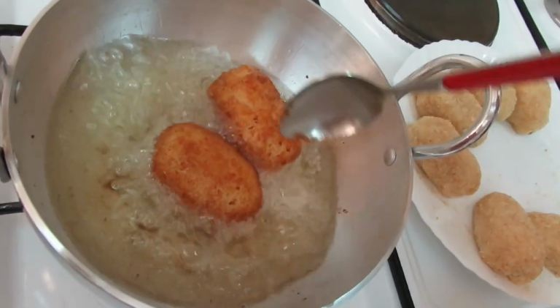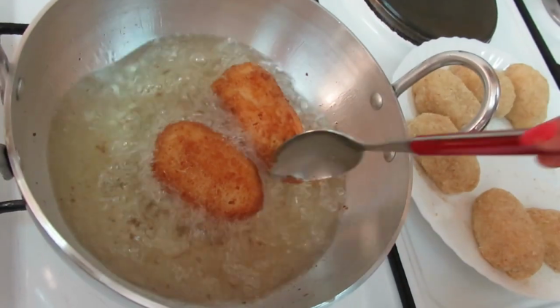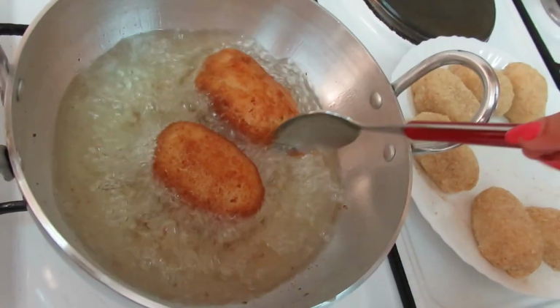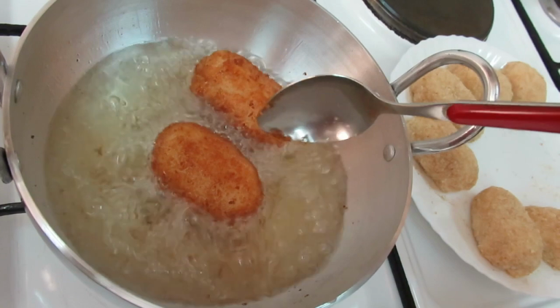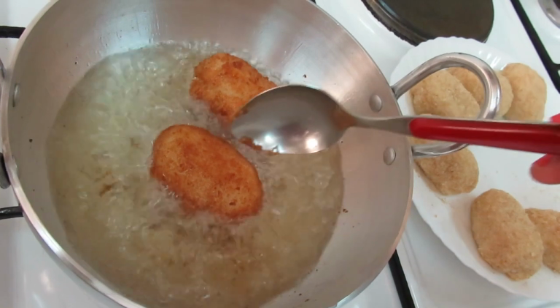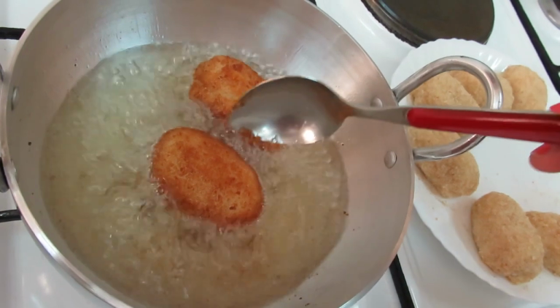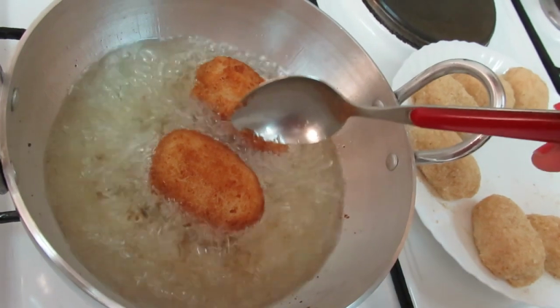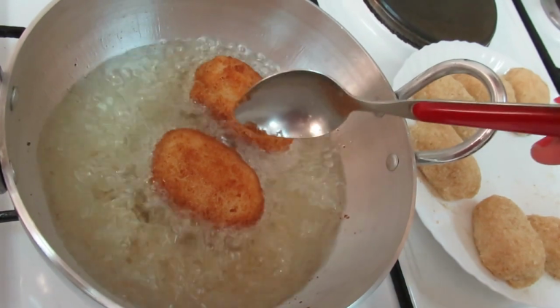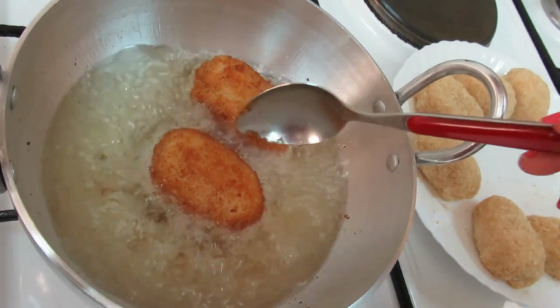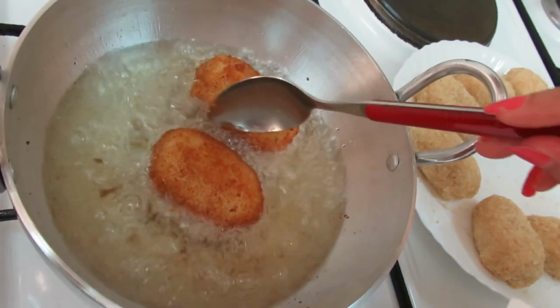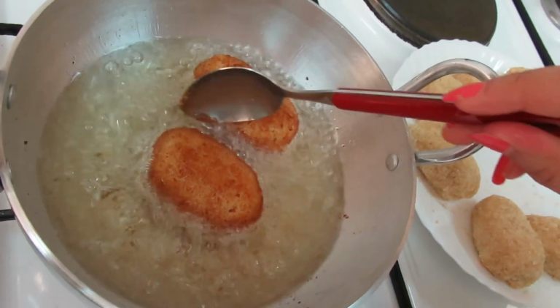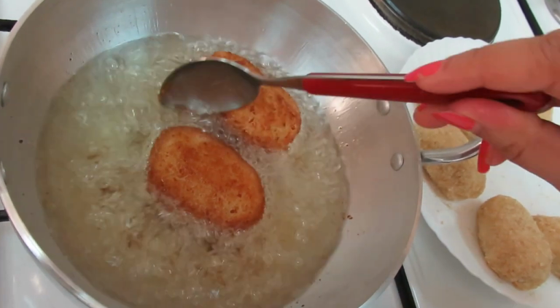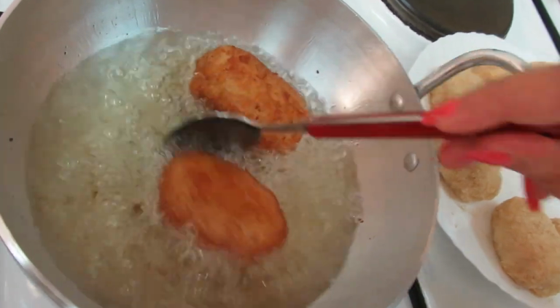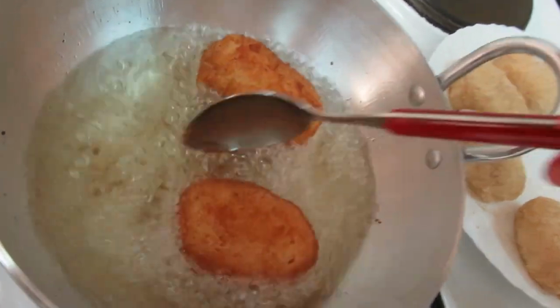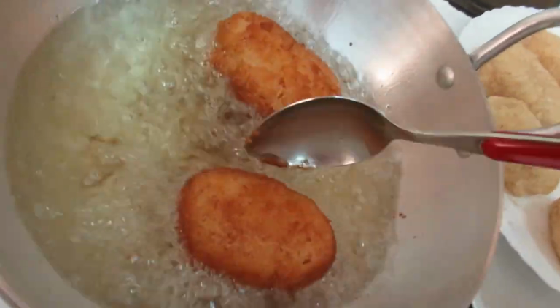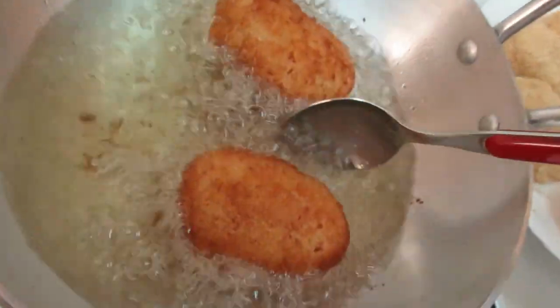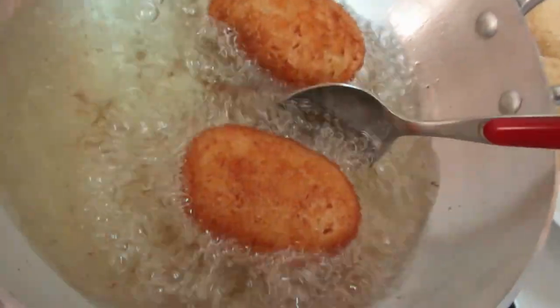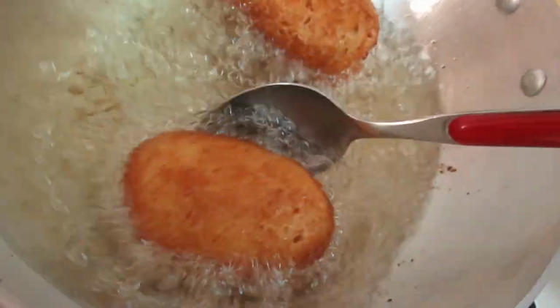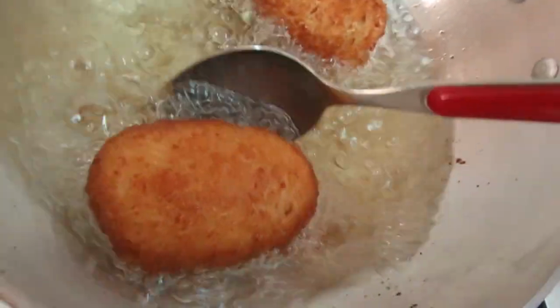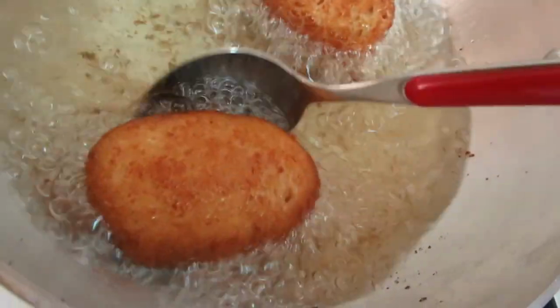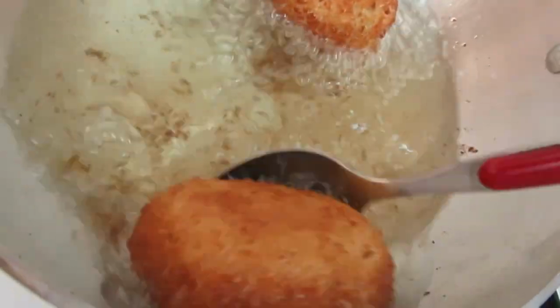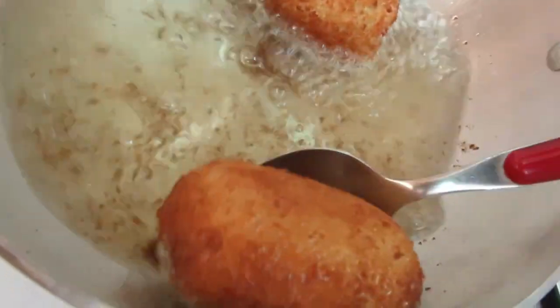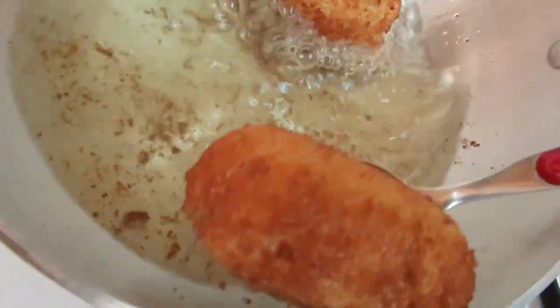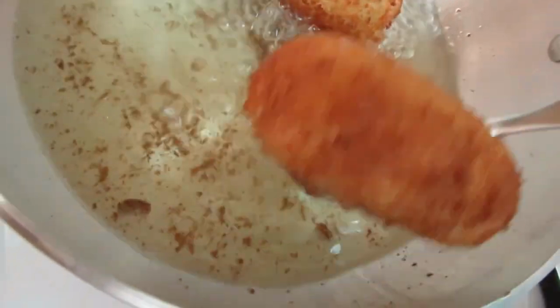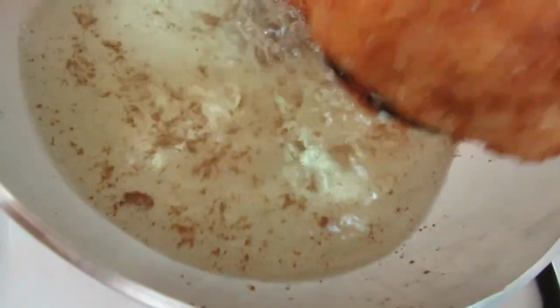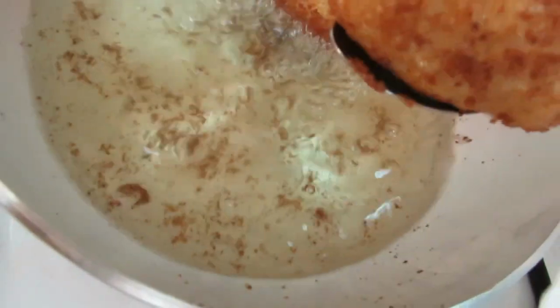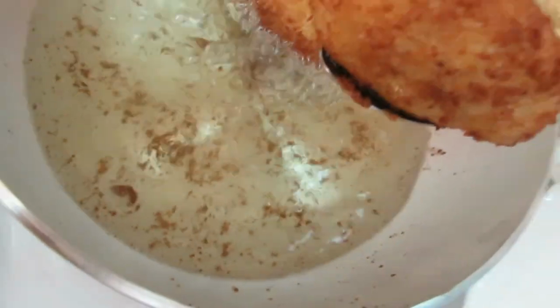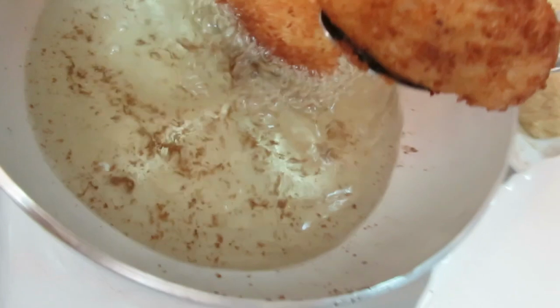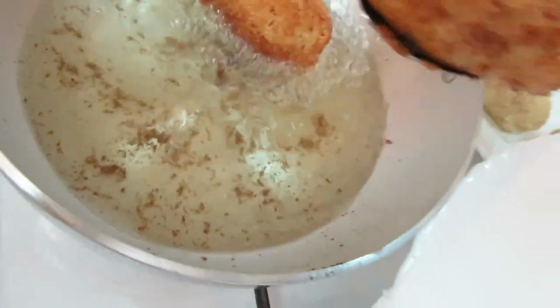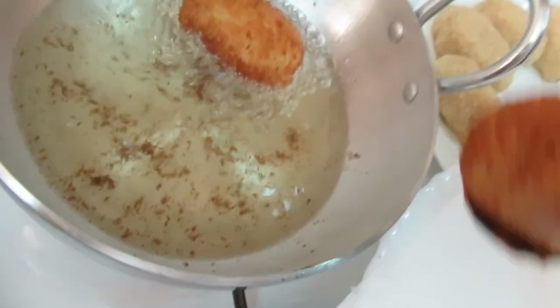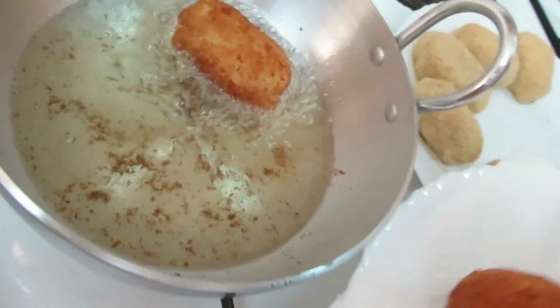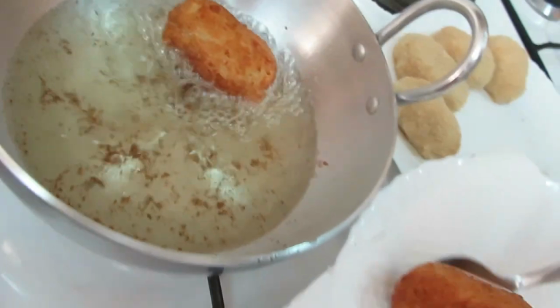When the color turns out like this — light golden brown — take it out and put it on the plate.